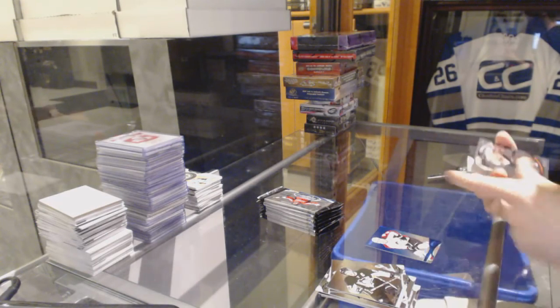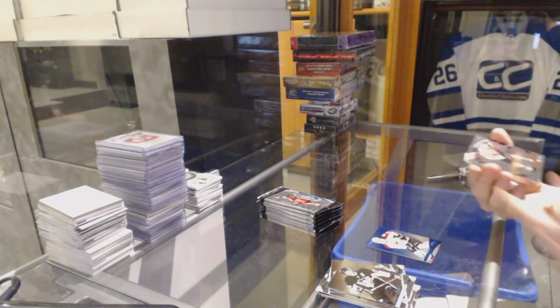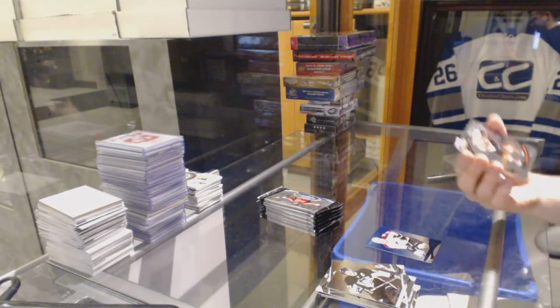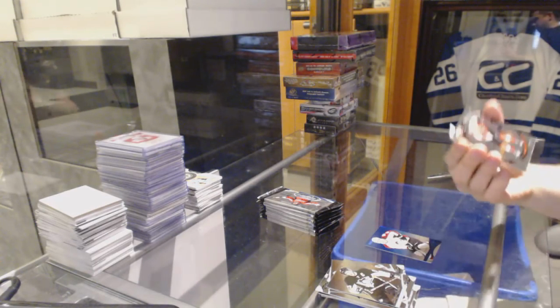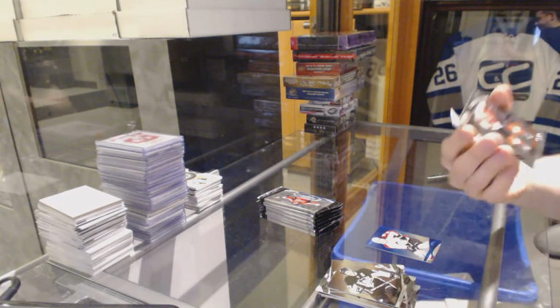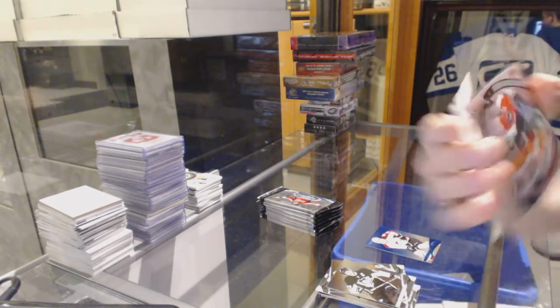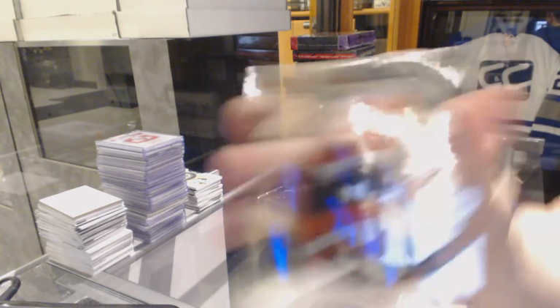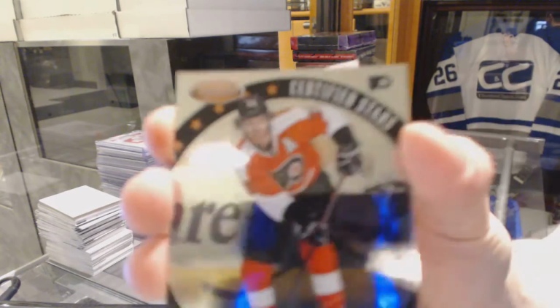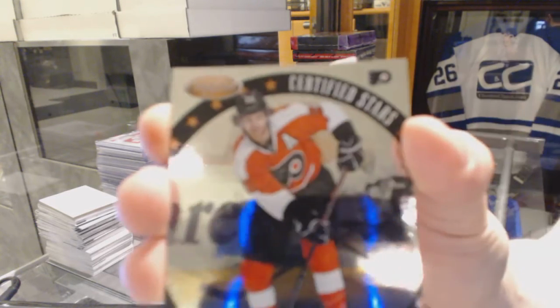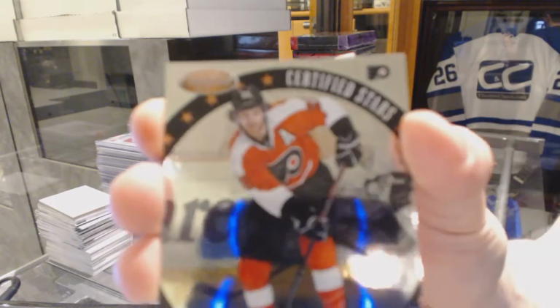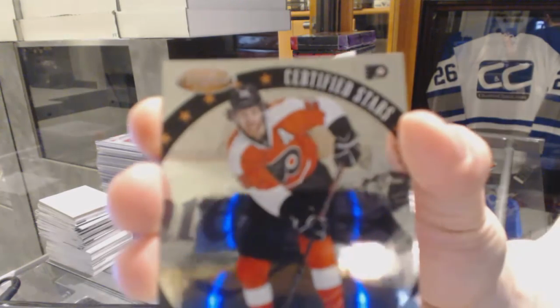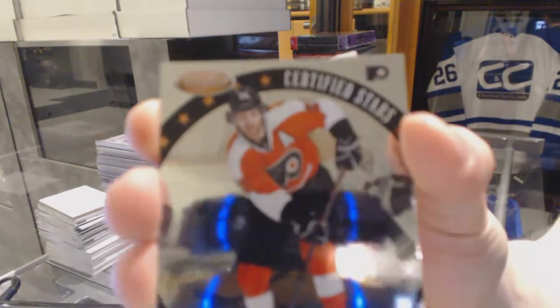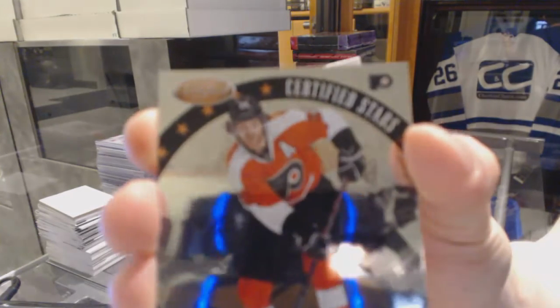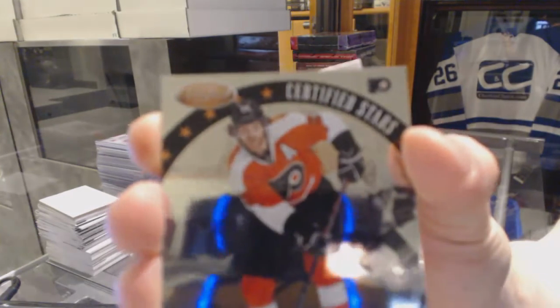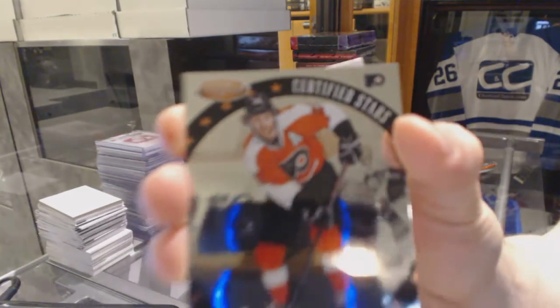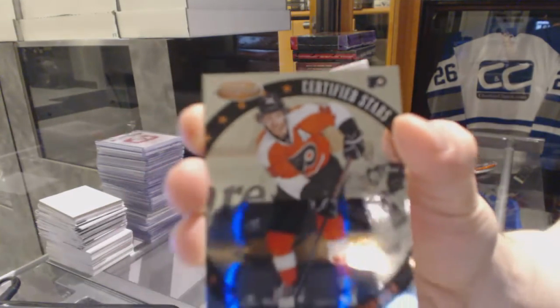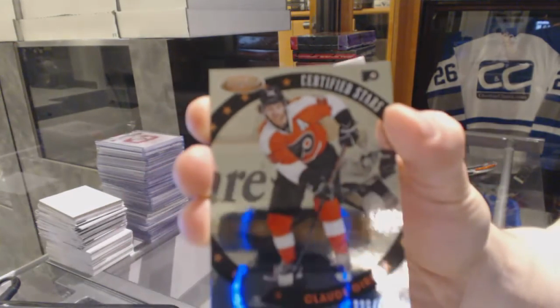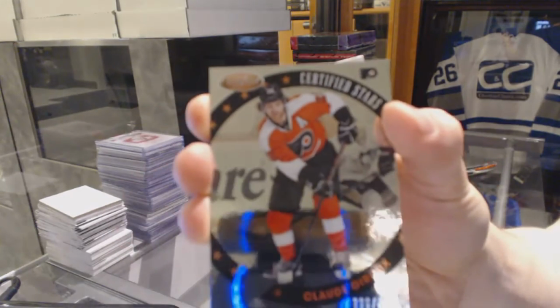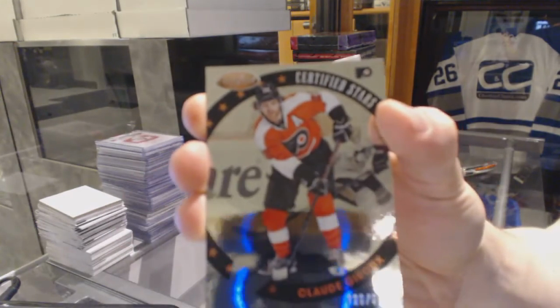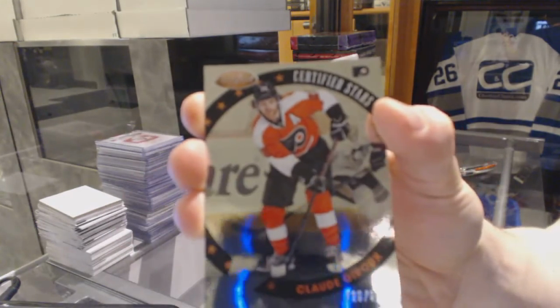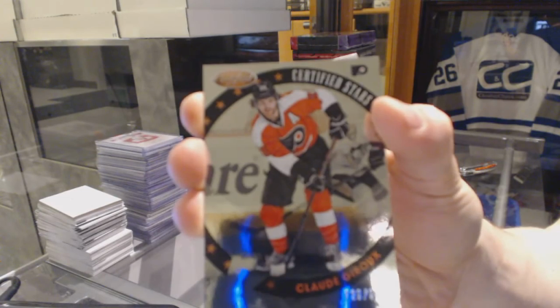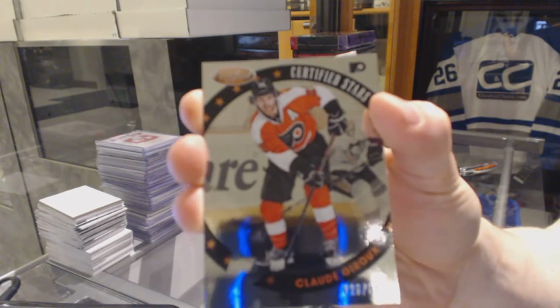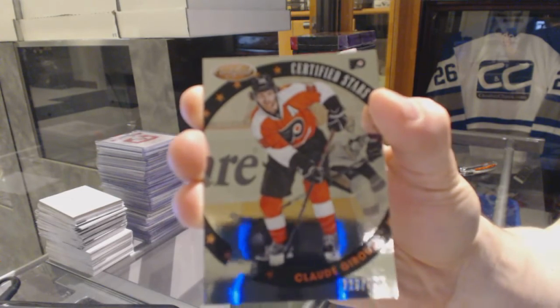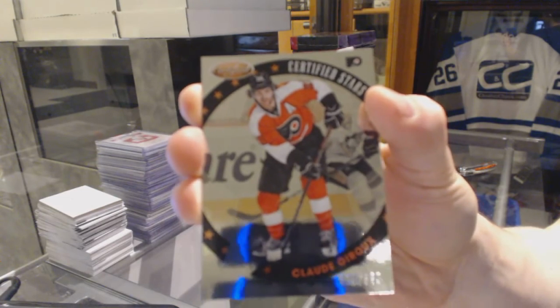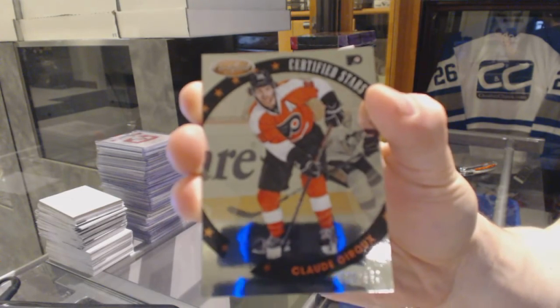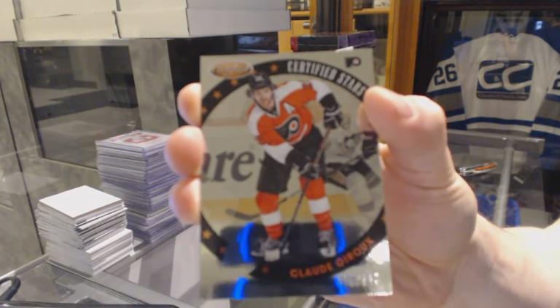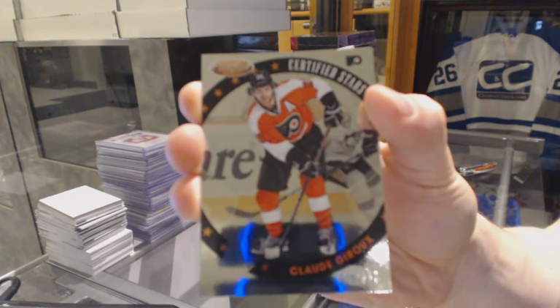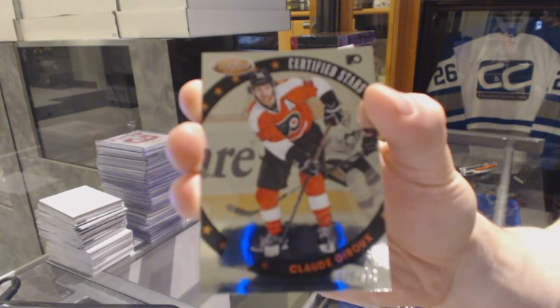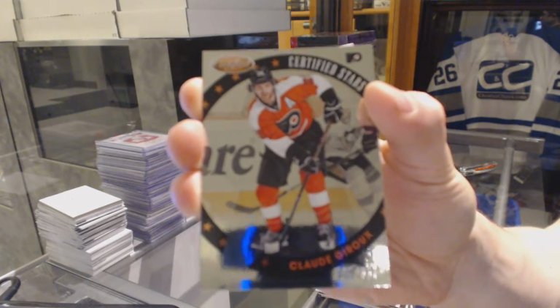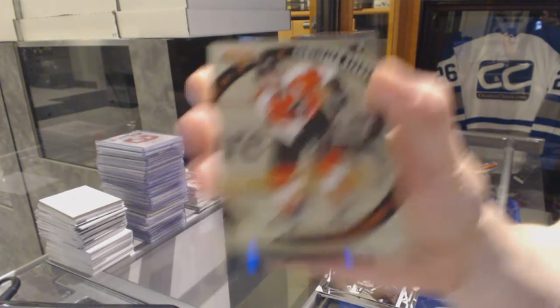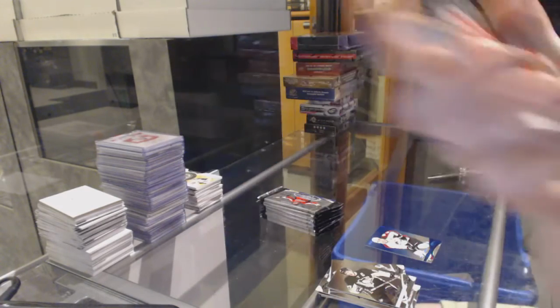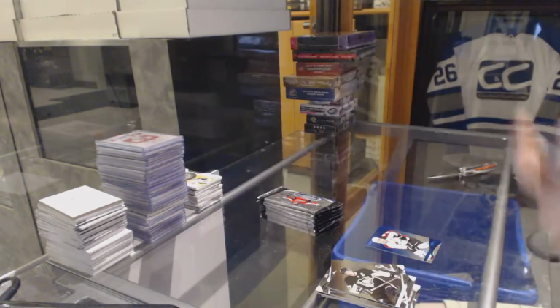We've got a certified stars at $9.99 for the Philadelphia Flyers, Claude Giroux.